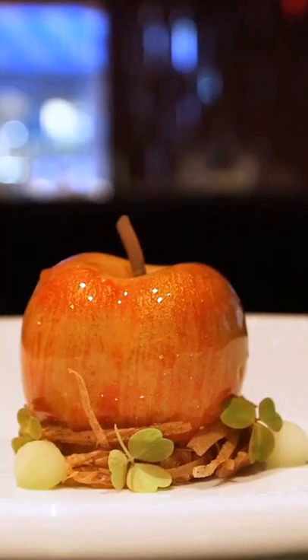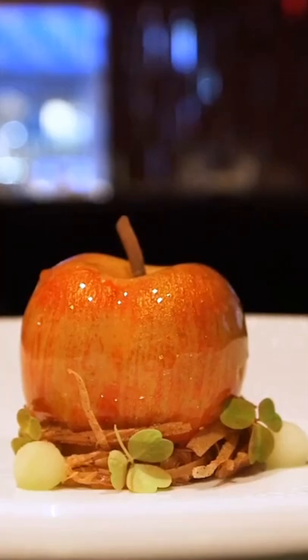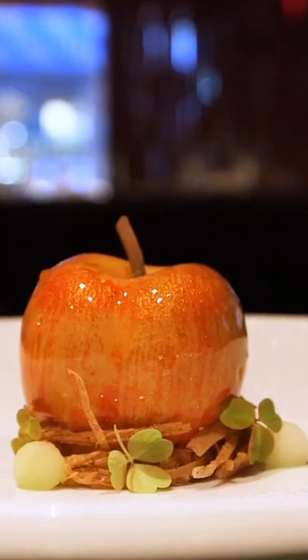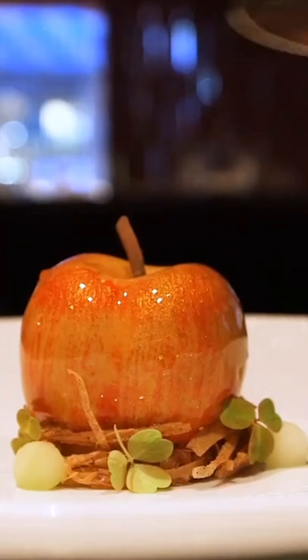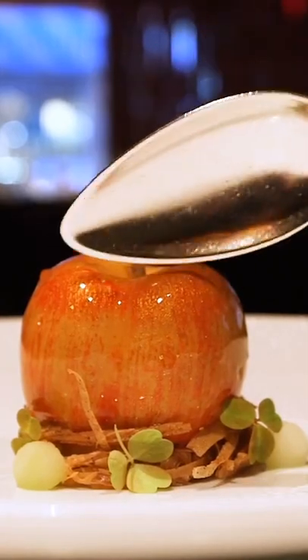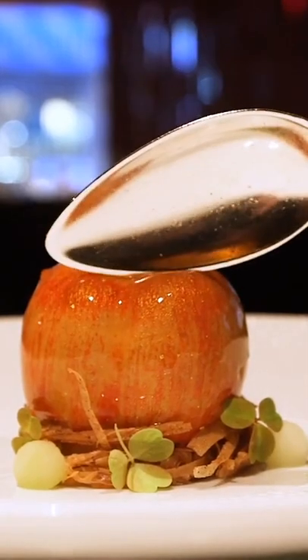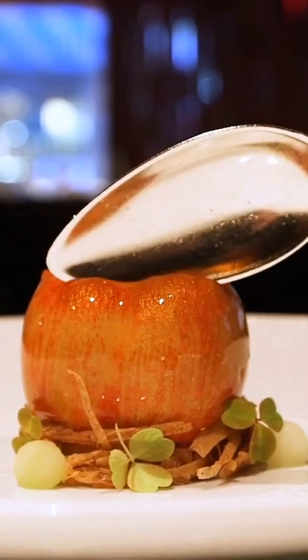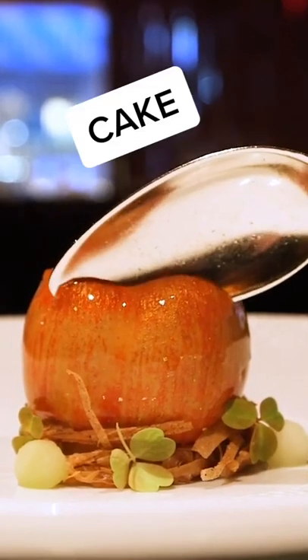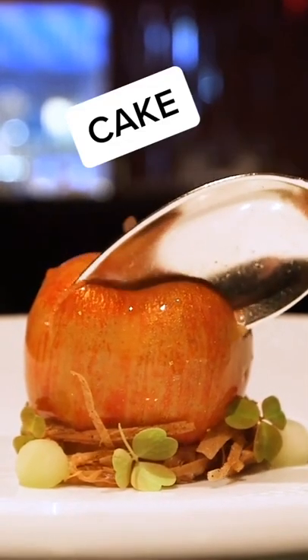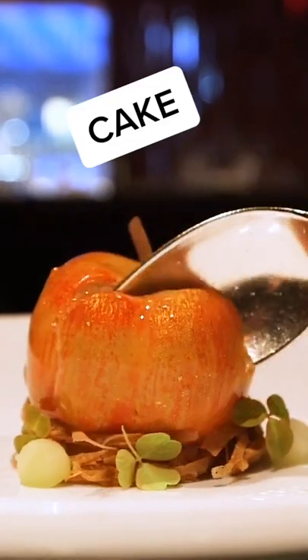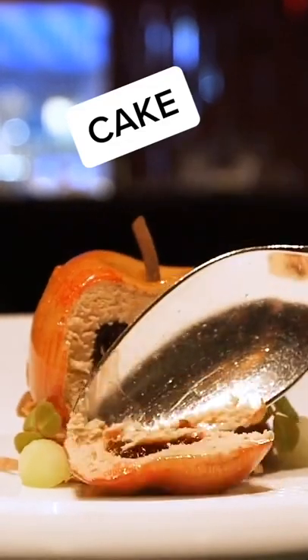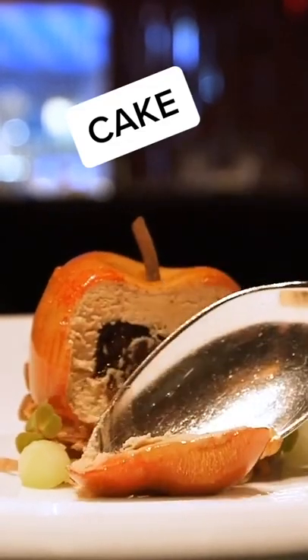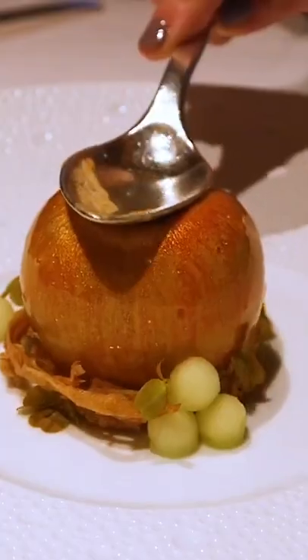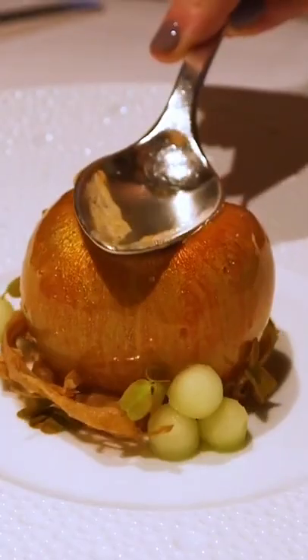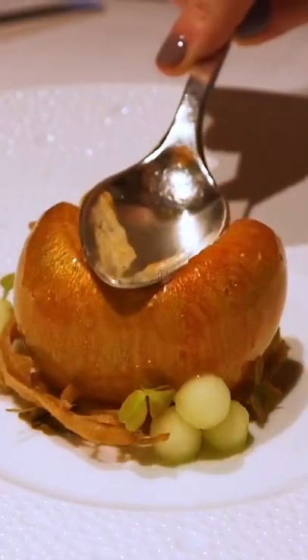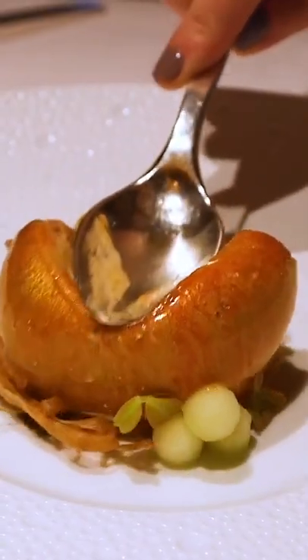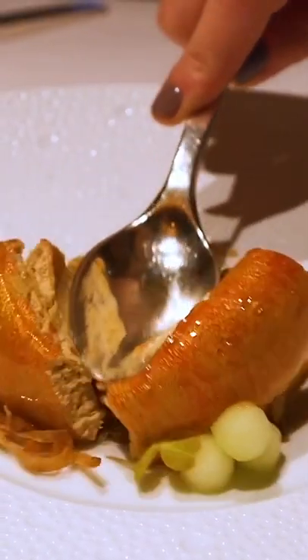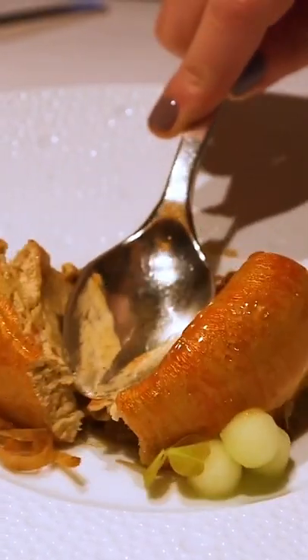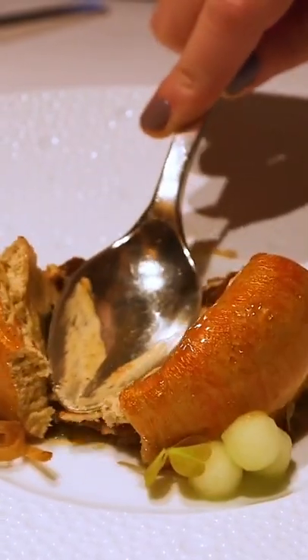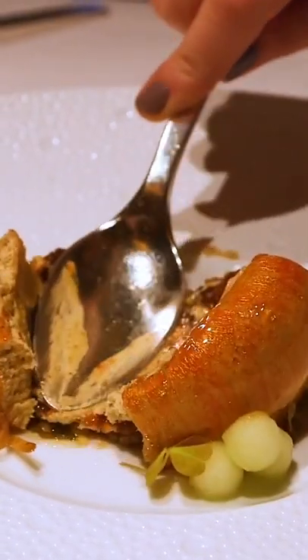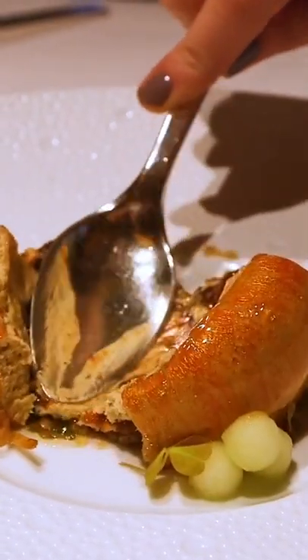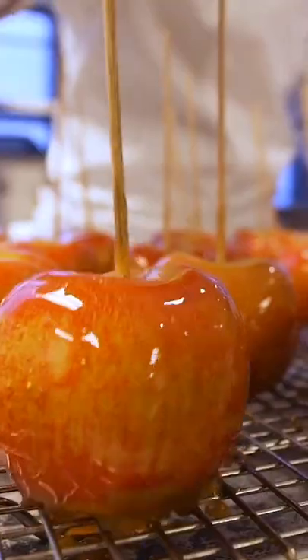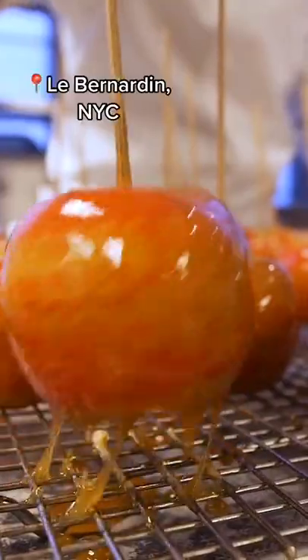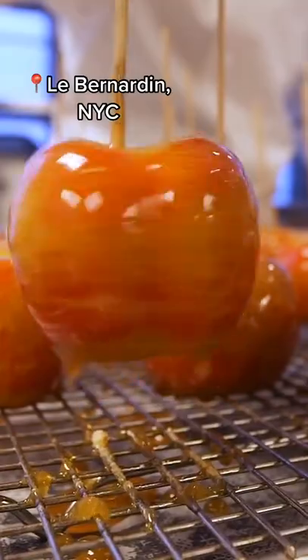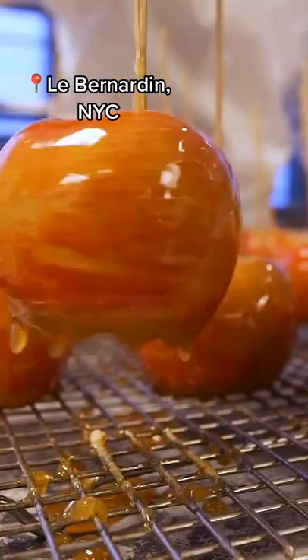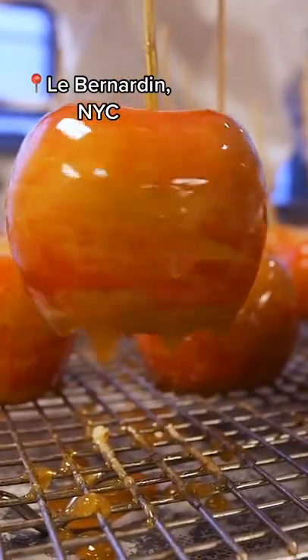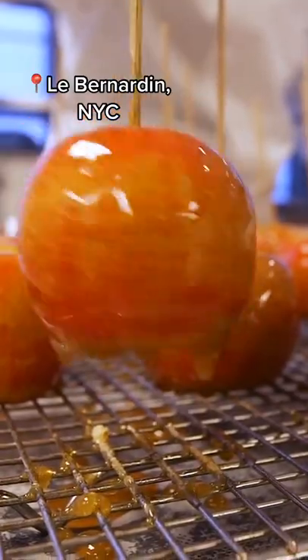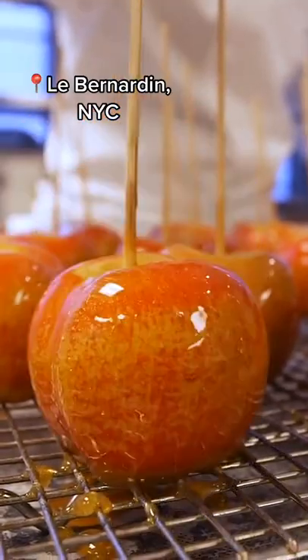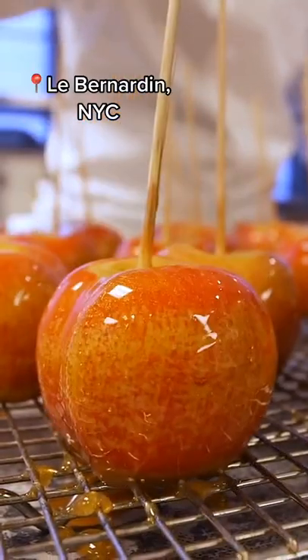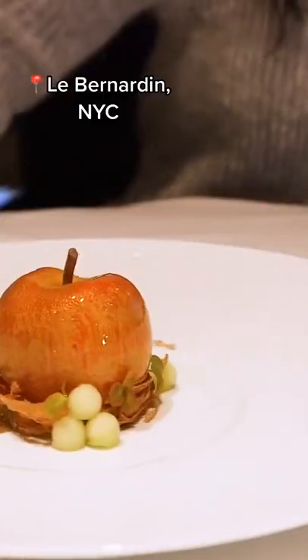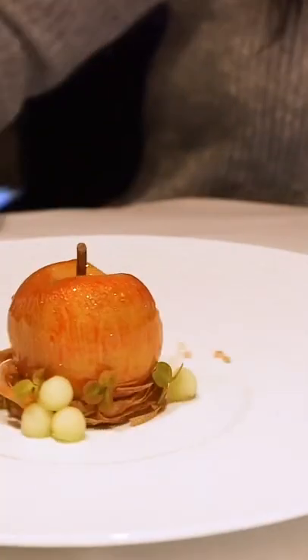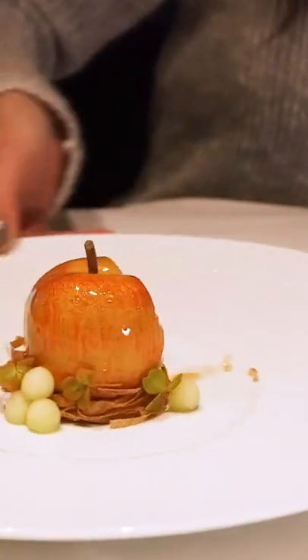This really looks like an apple, doesn't it? But it's actually another cake in disguise. Here's how it's made at Le Bernardin in NYC.